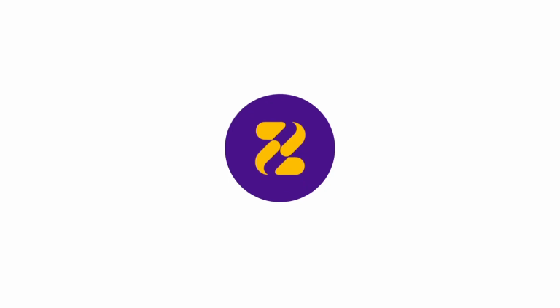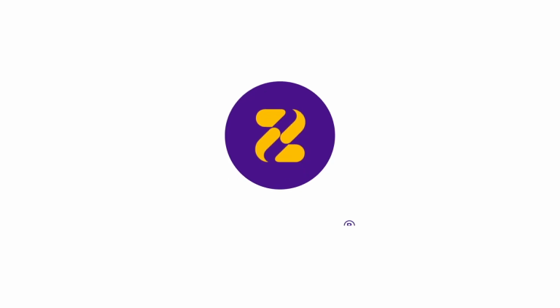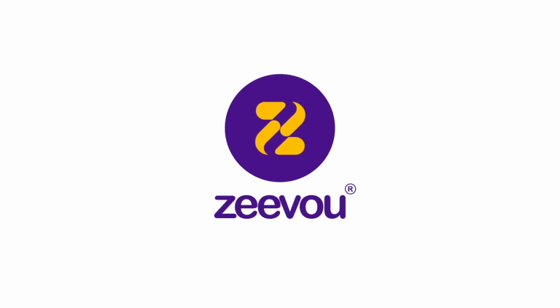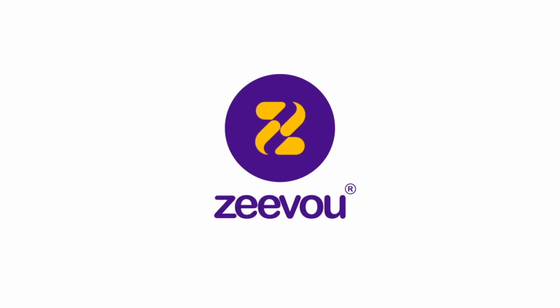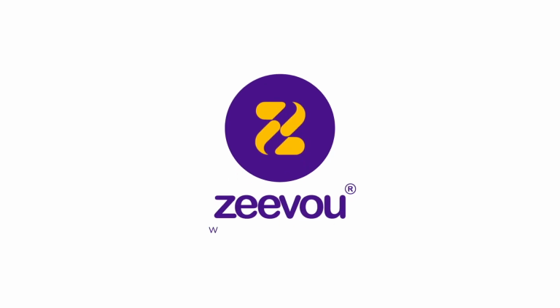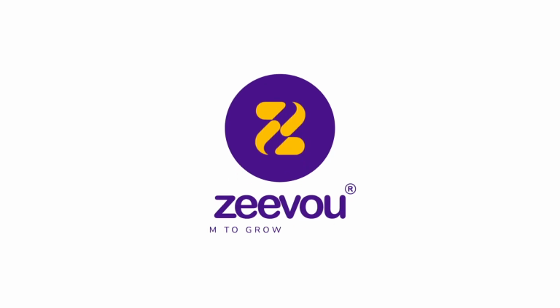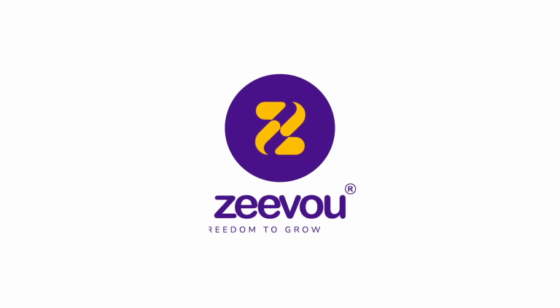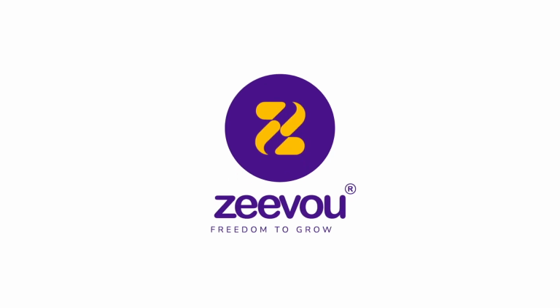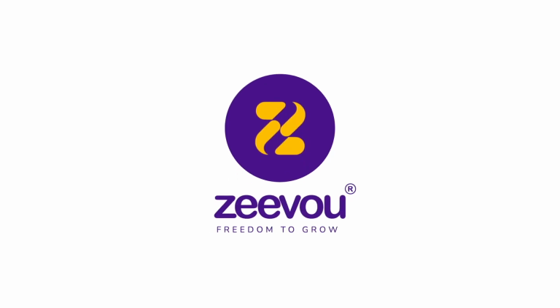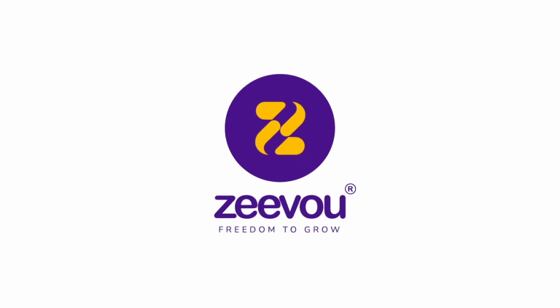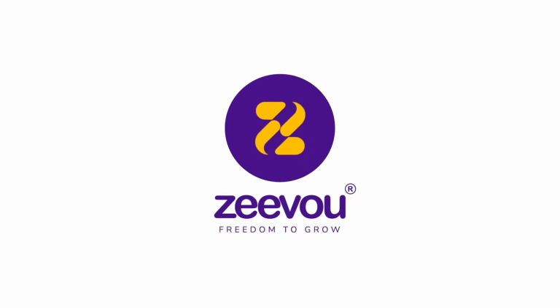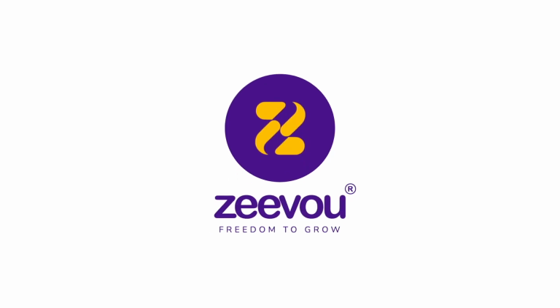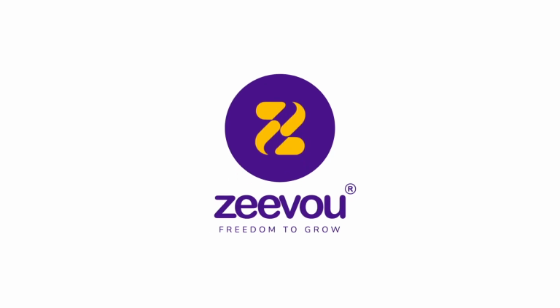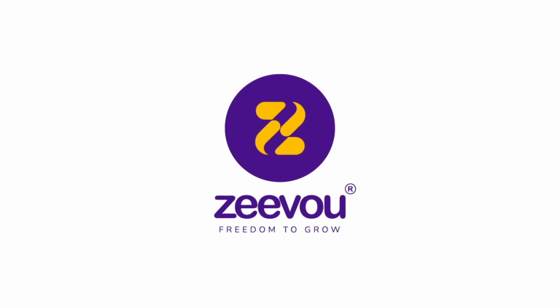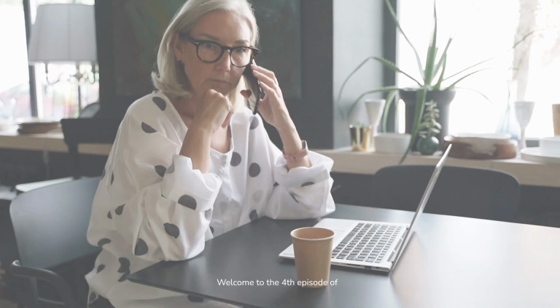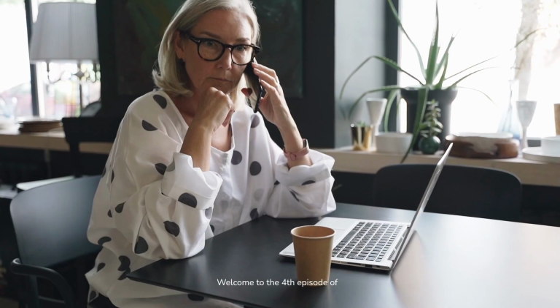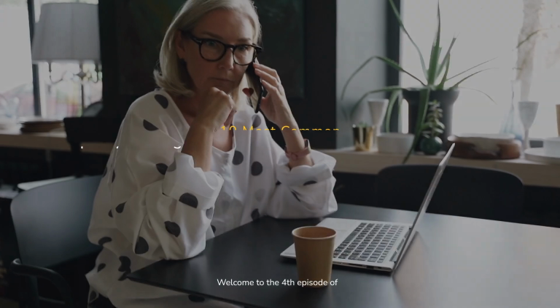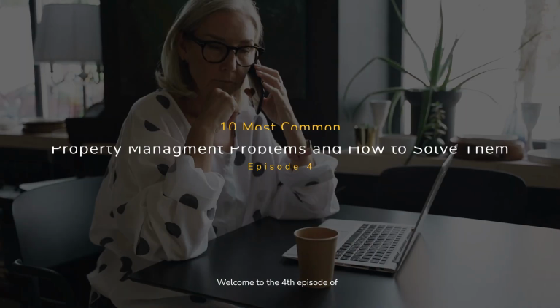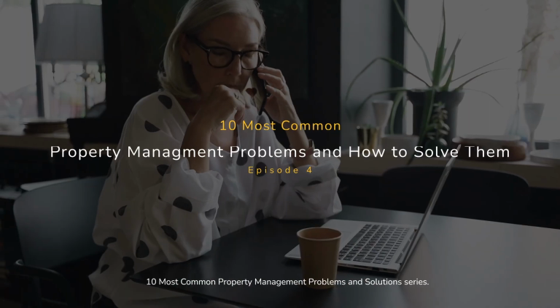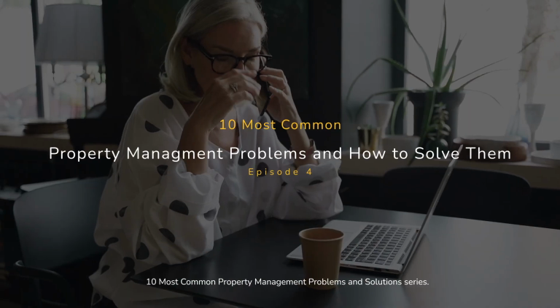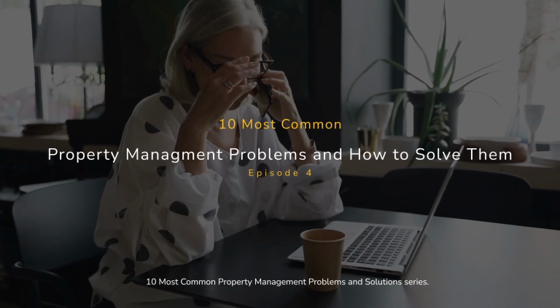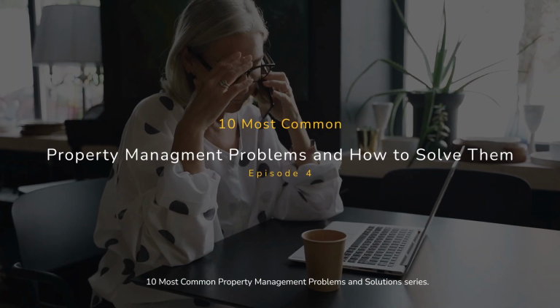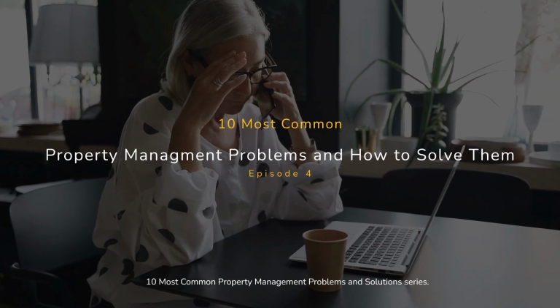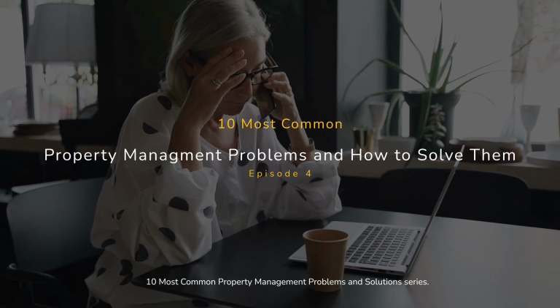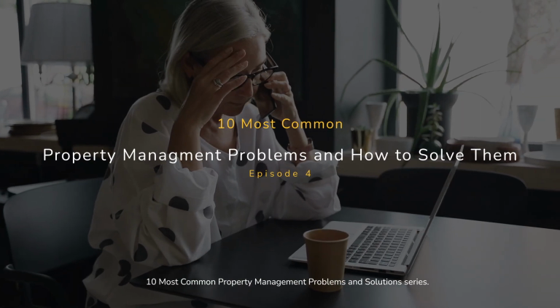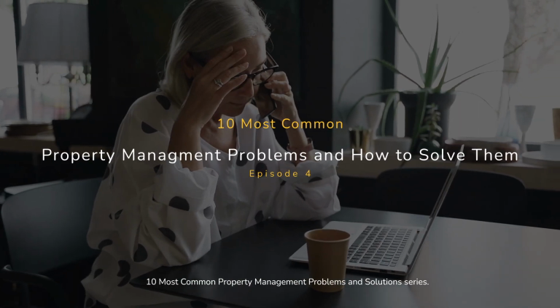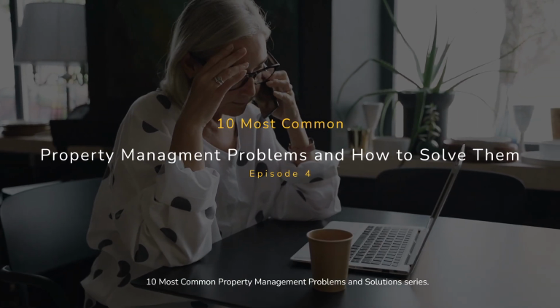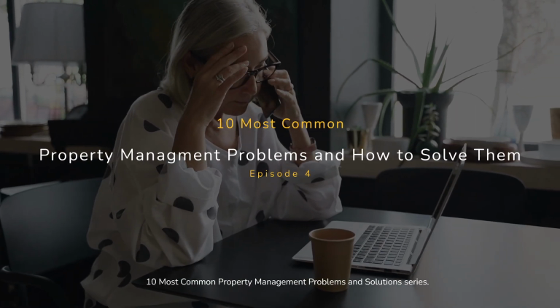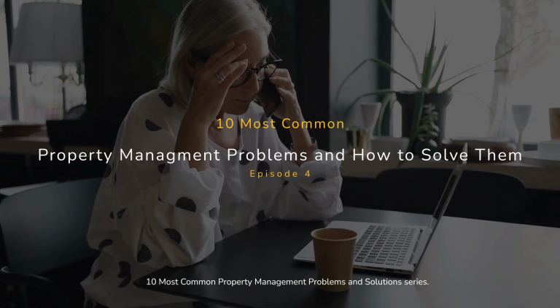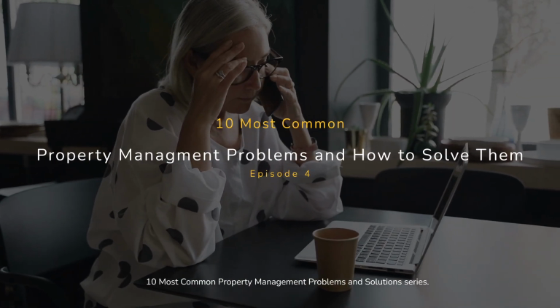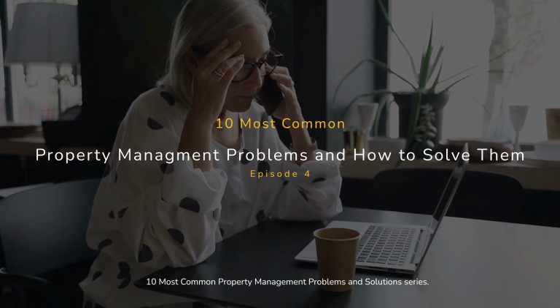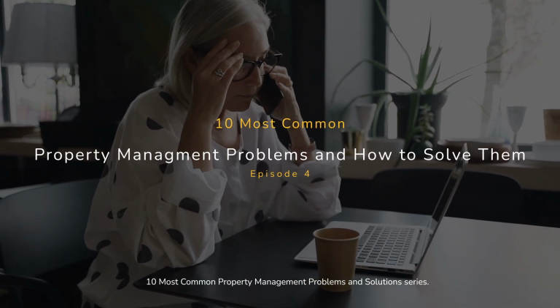Hi everyone, you're watching Zivu. Welcome to the fourth episode of the 10 most common property management problems and solutions series.